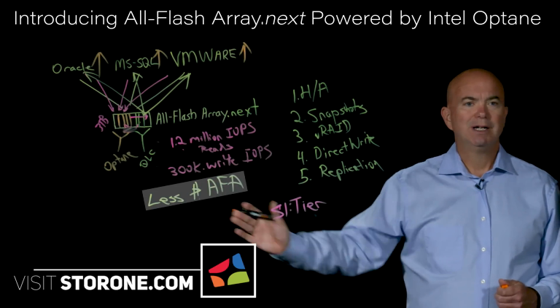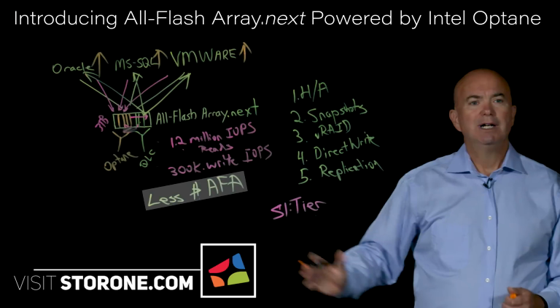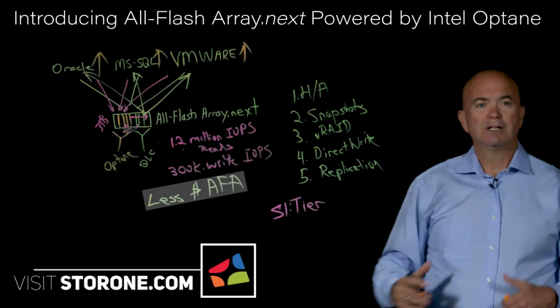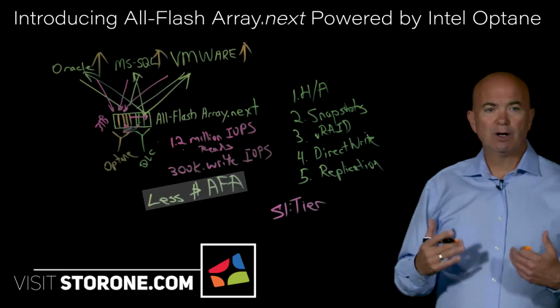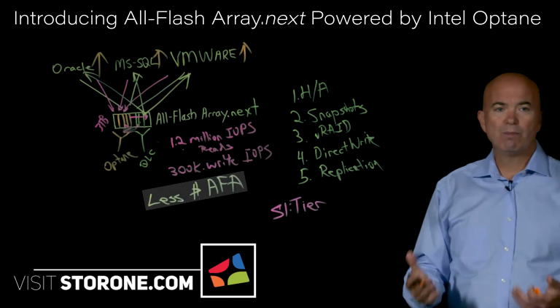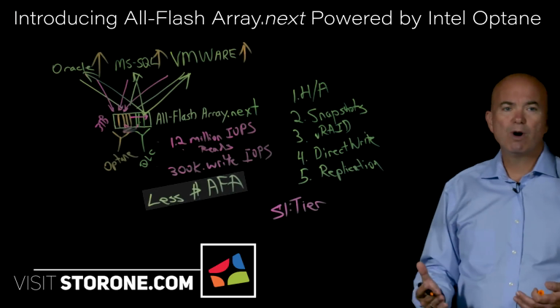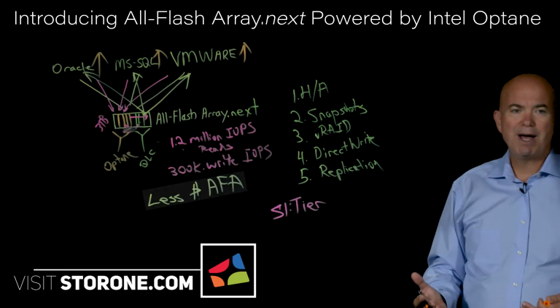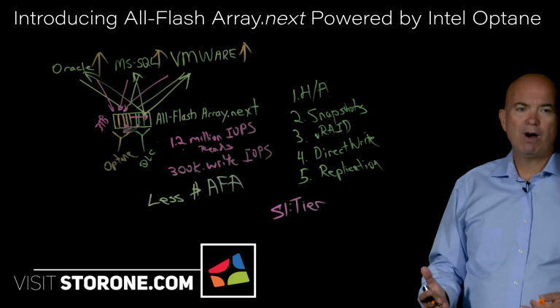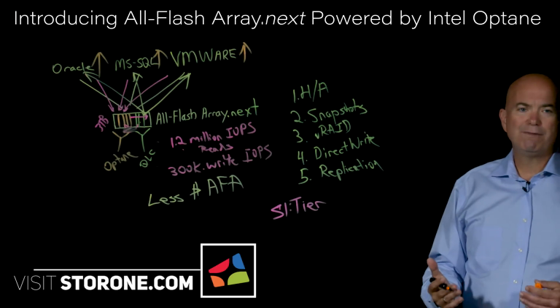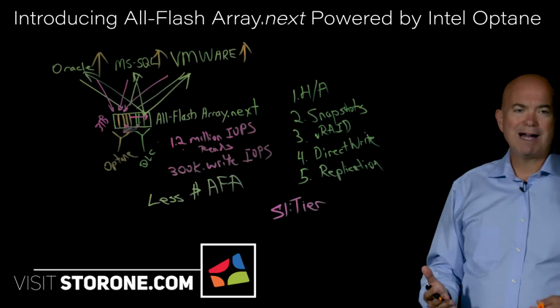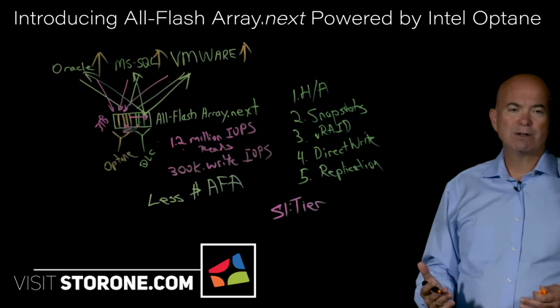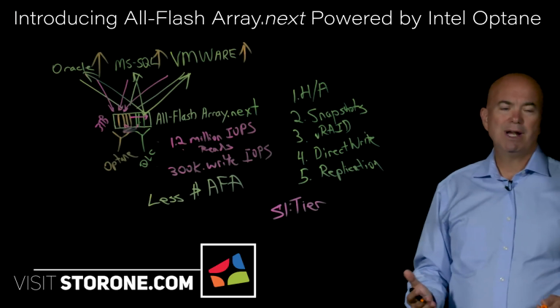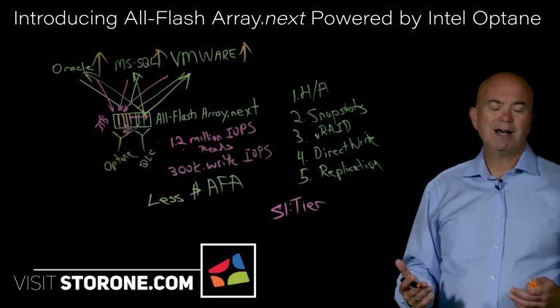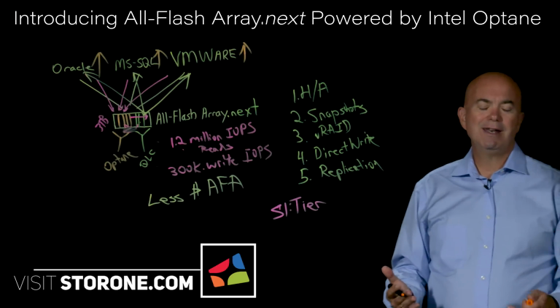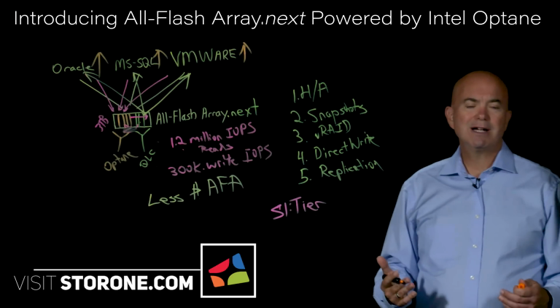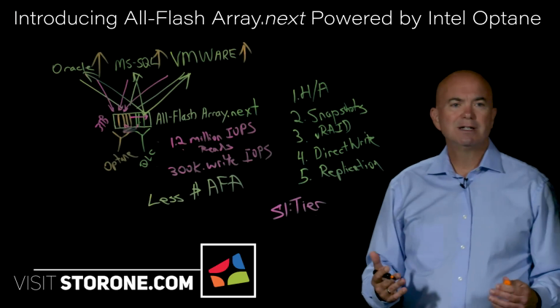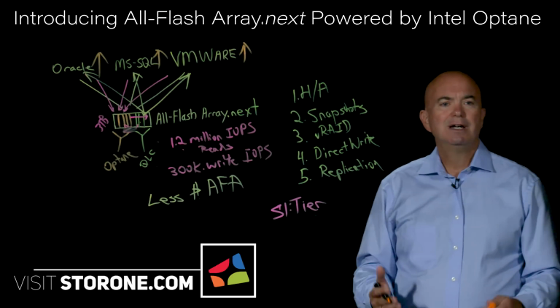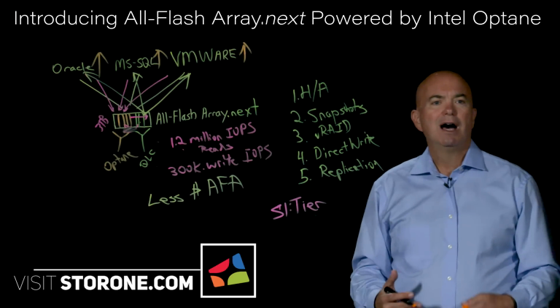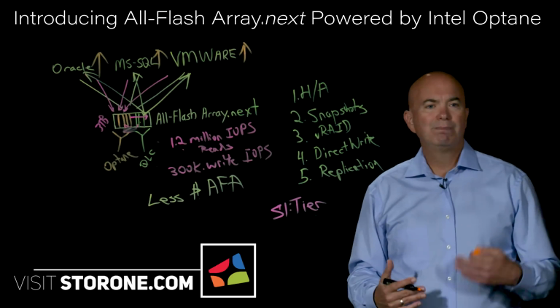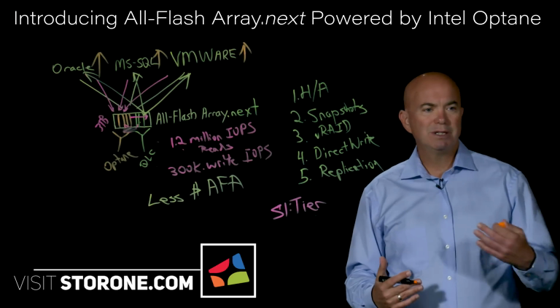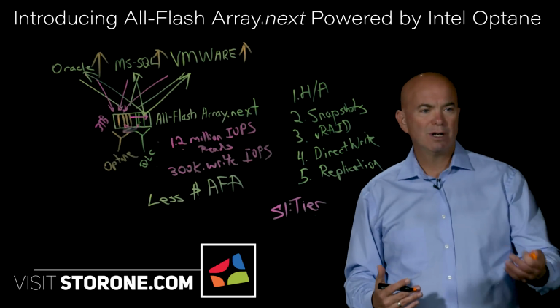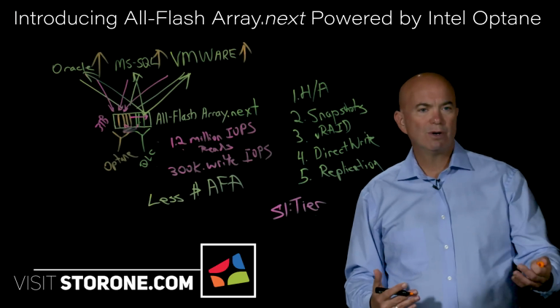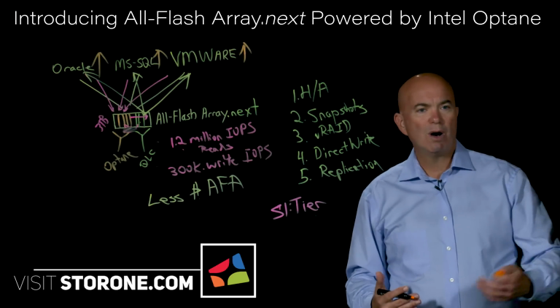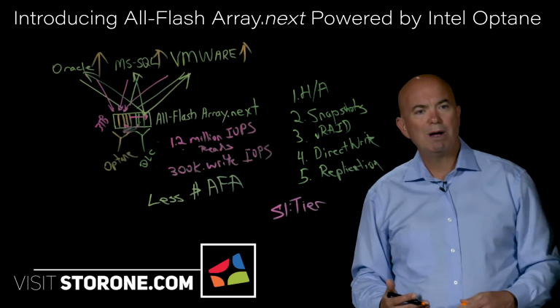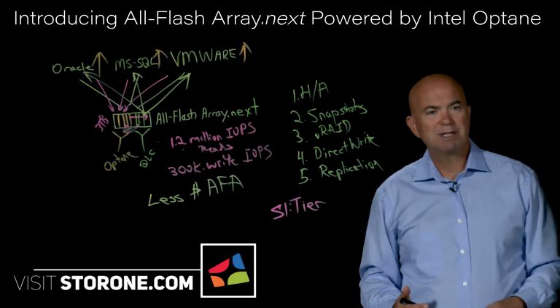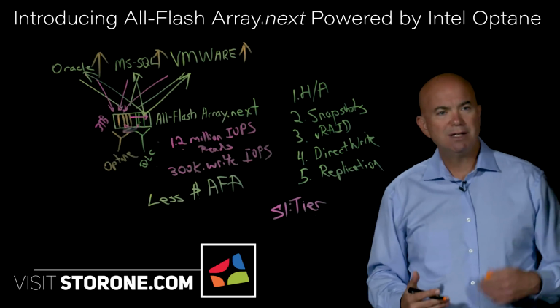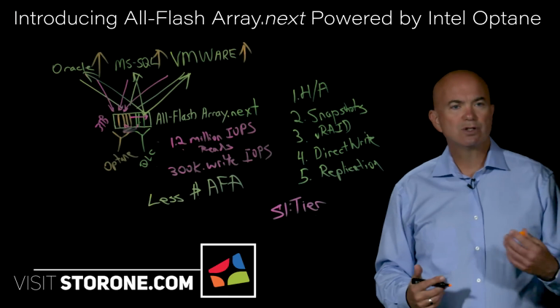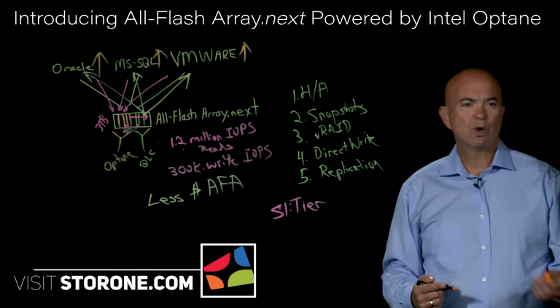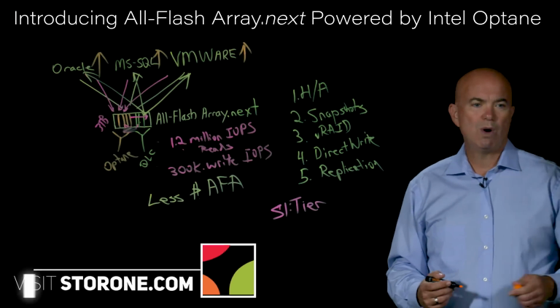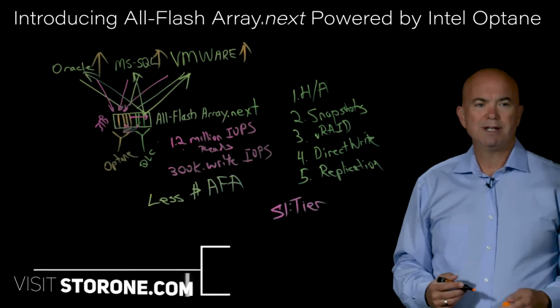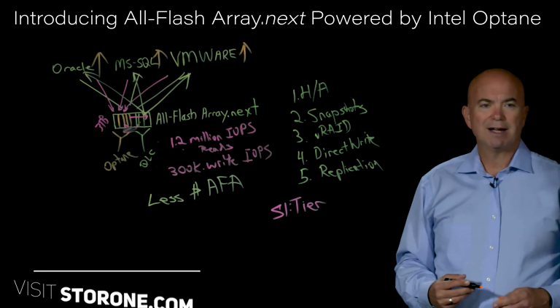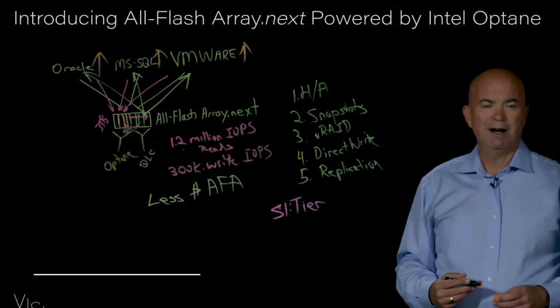To learn more about AllFlashArray.next, please go to our website, storeone.com.